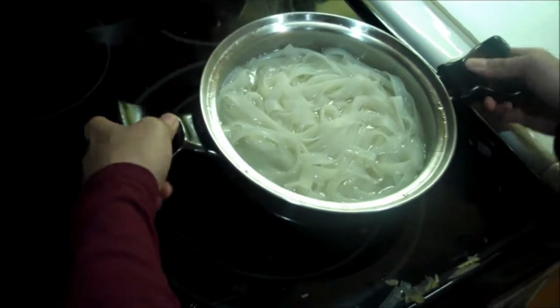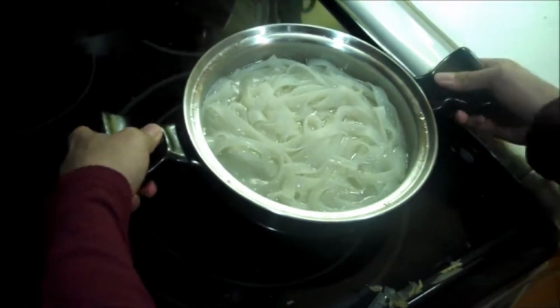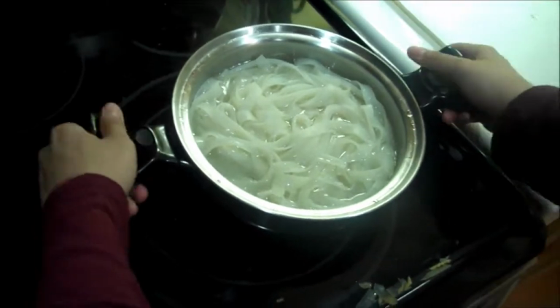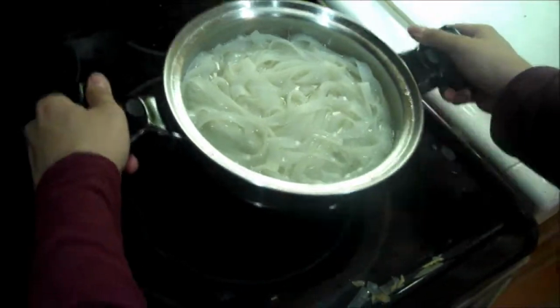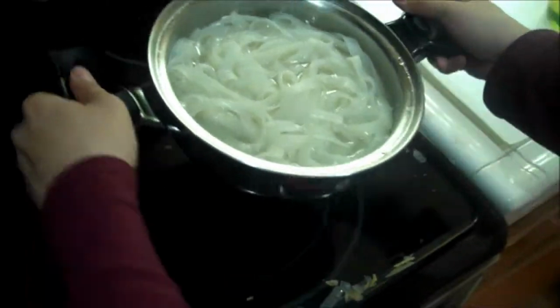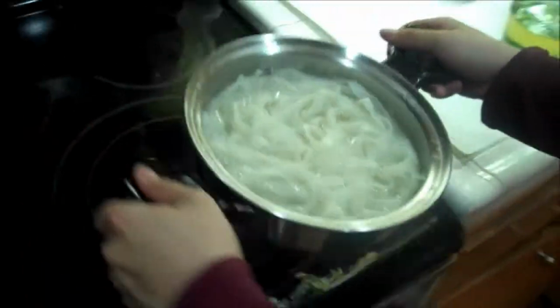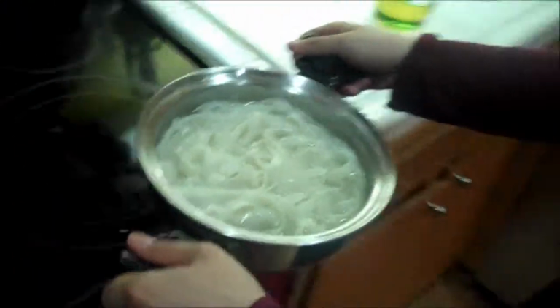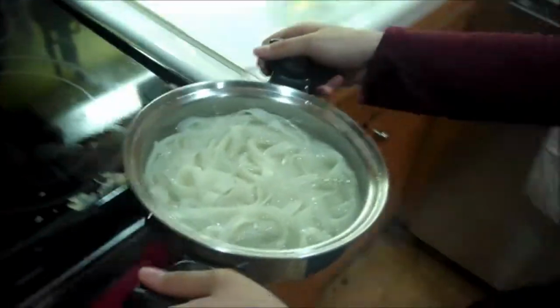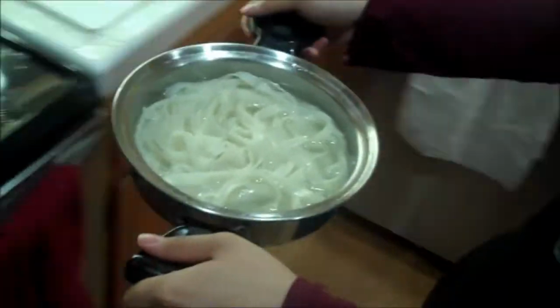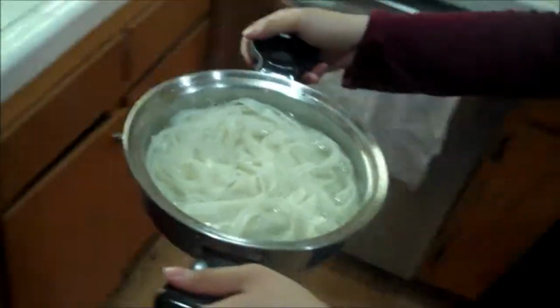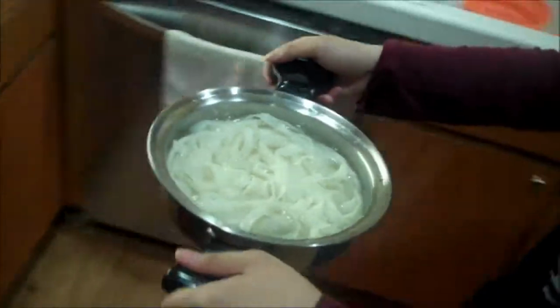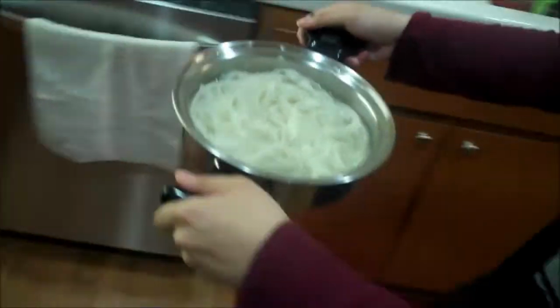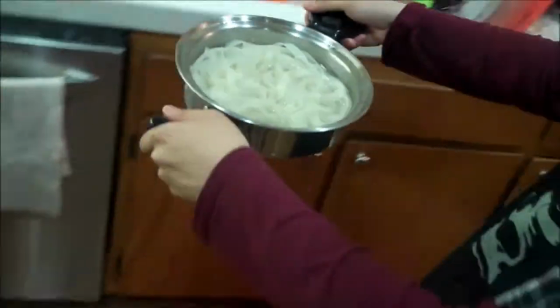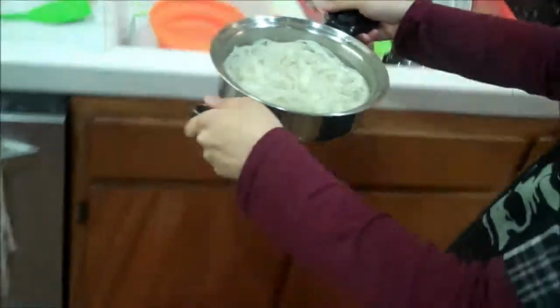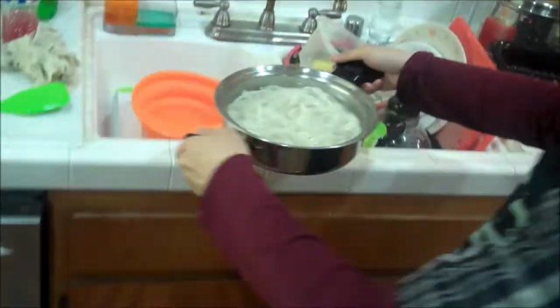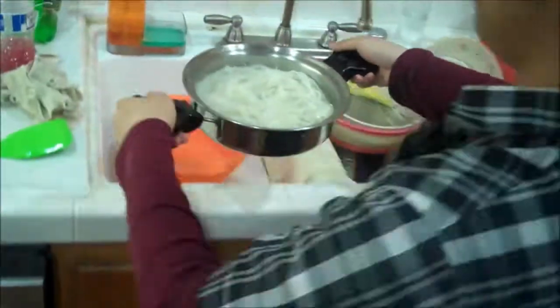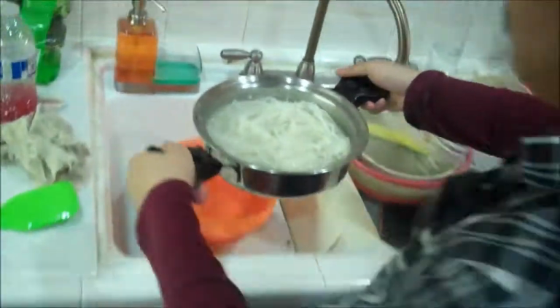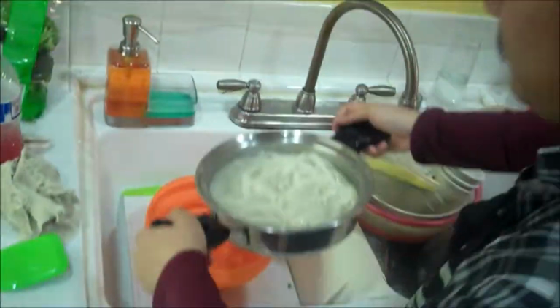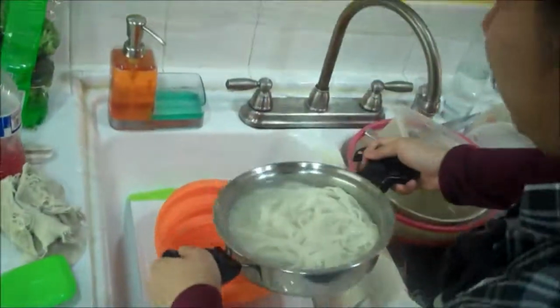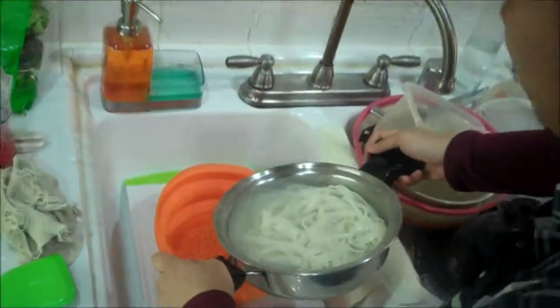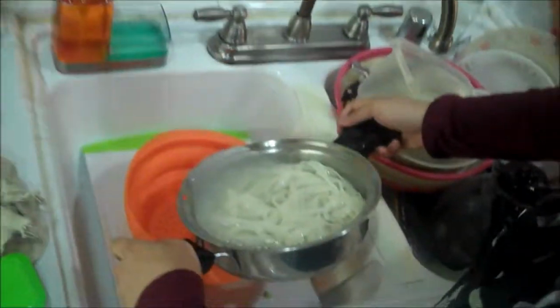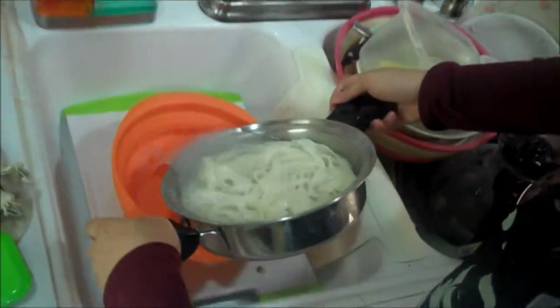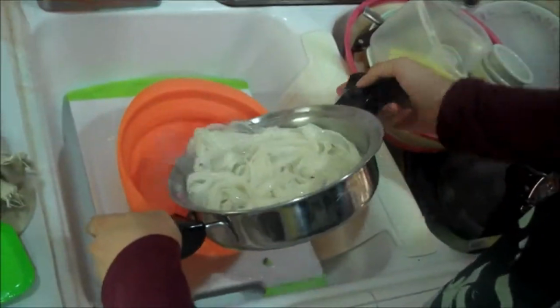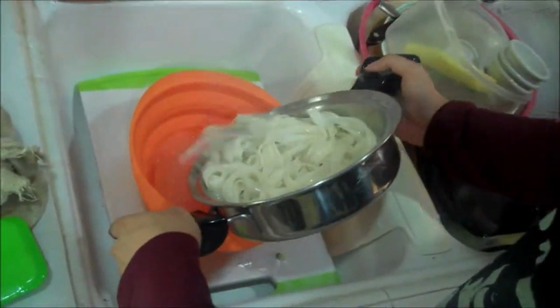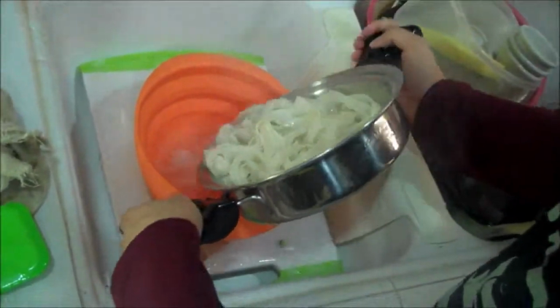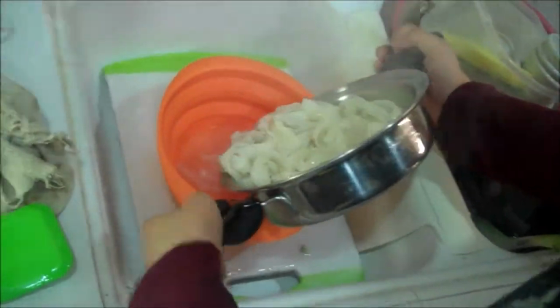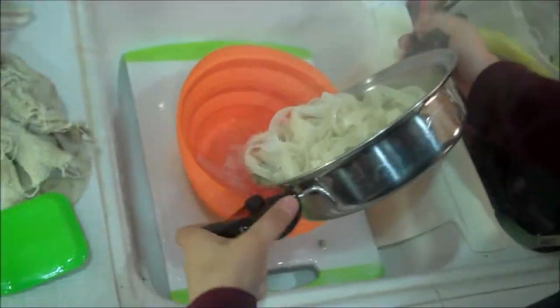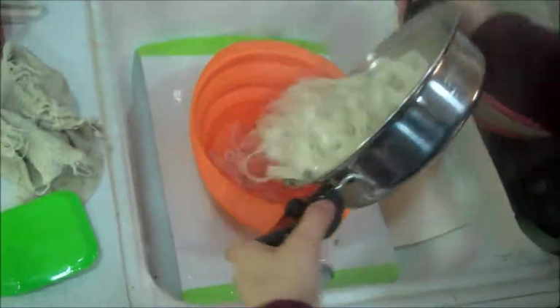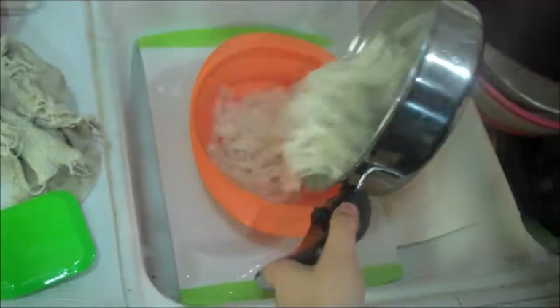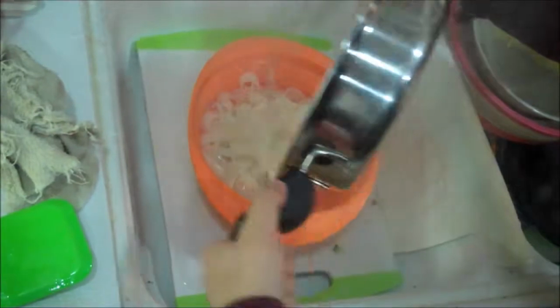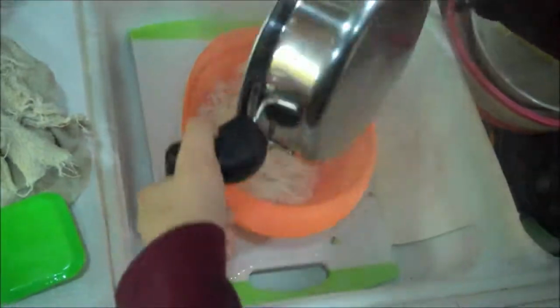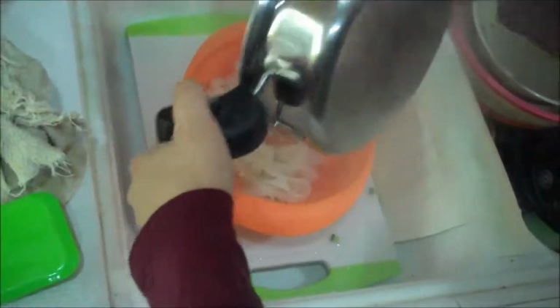Once your noodles are done boiling, drain out the water with a strainer and let it cool for a while.